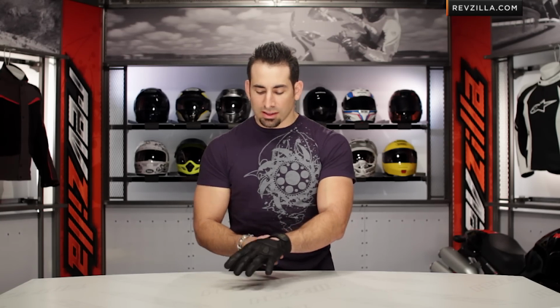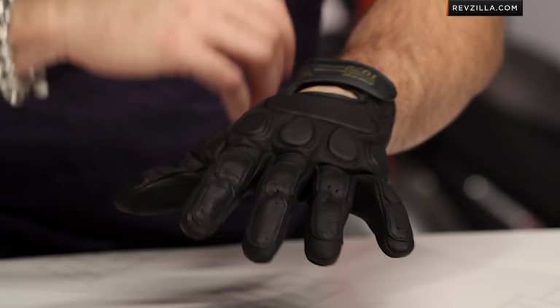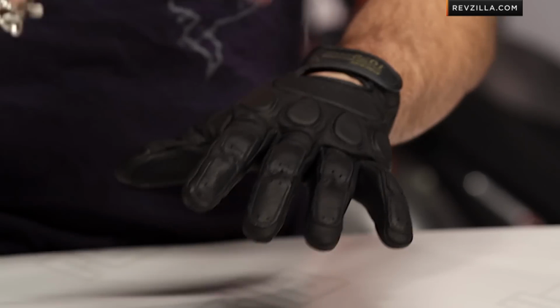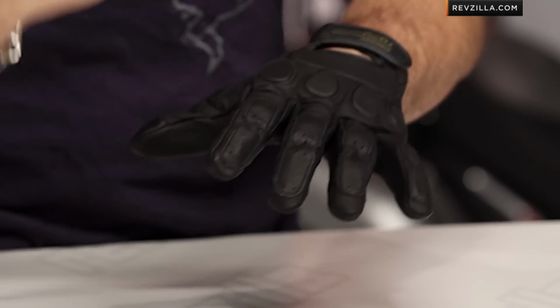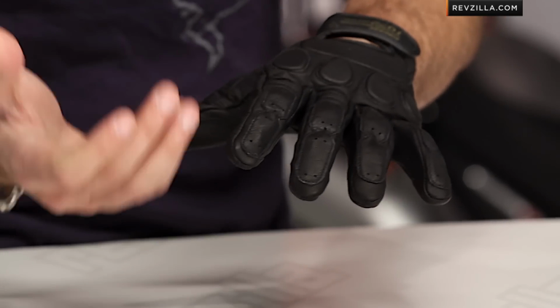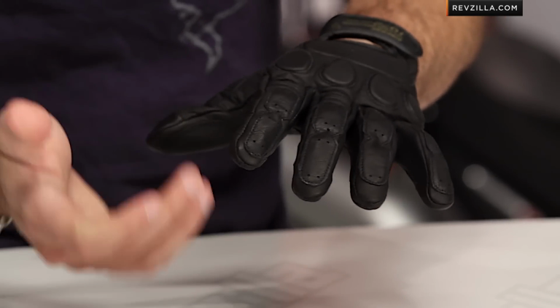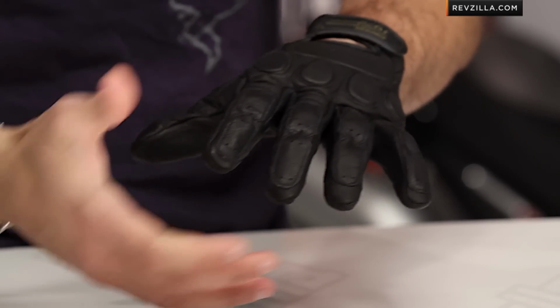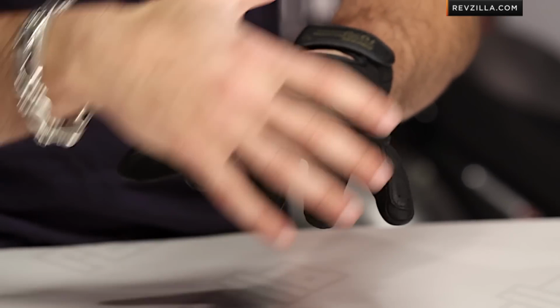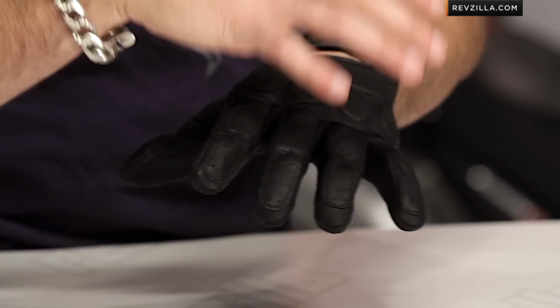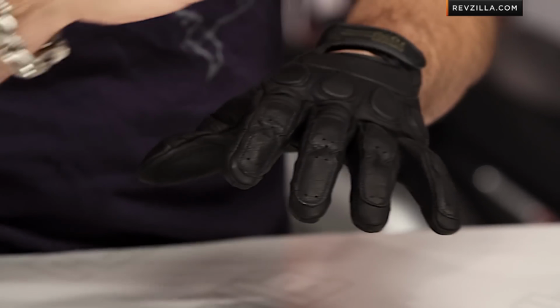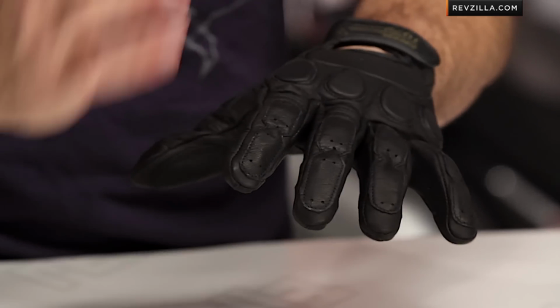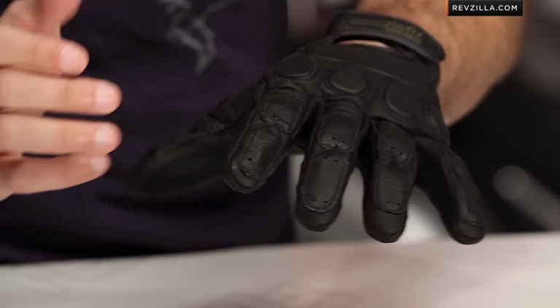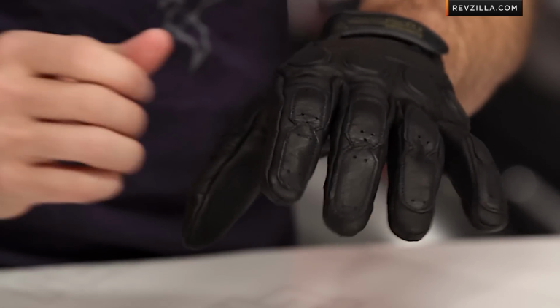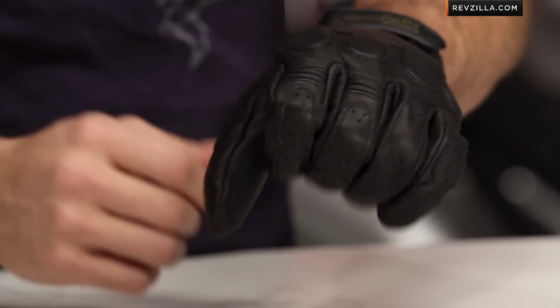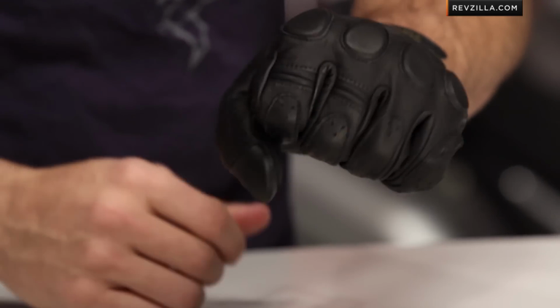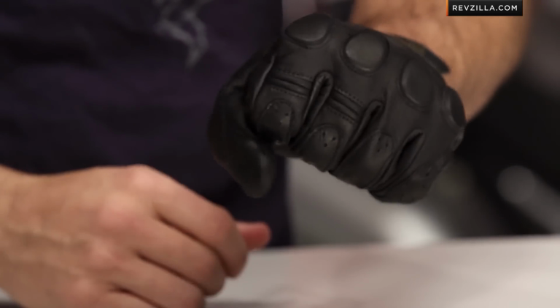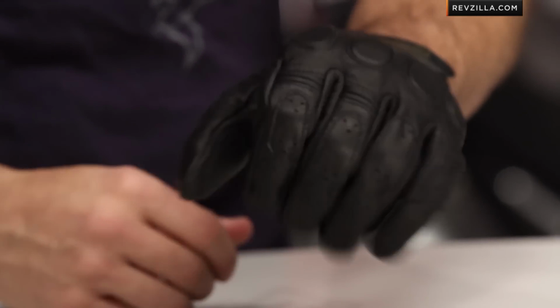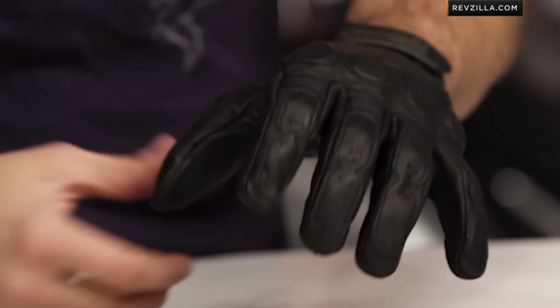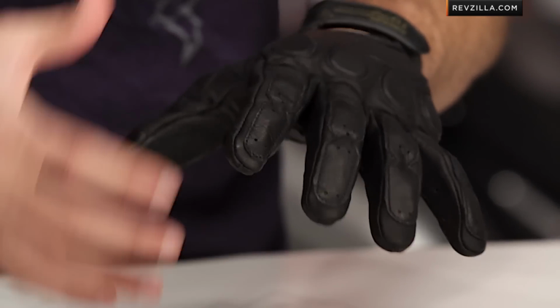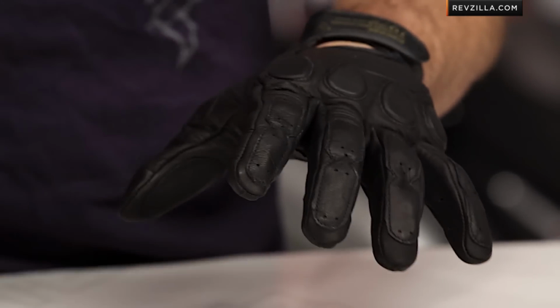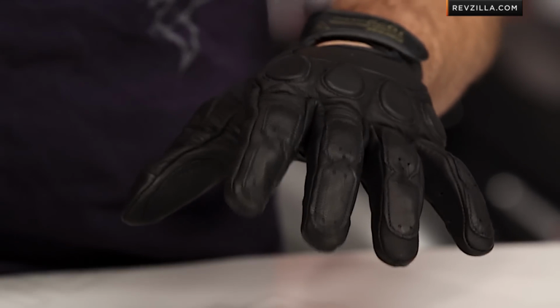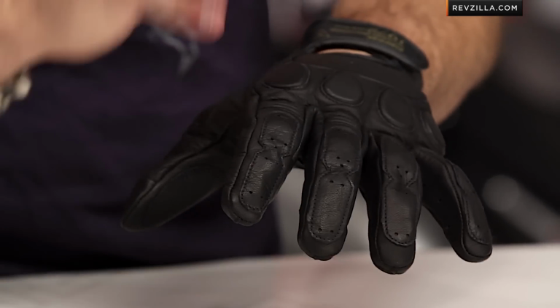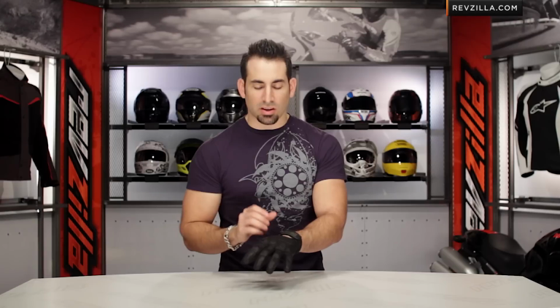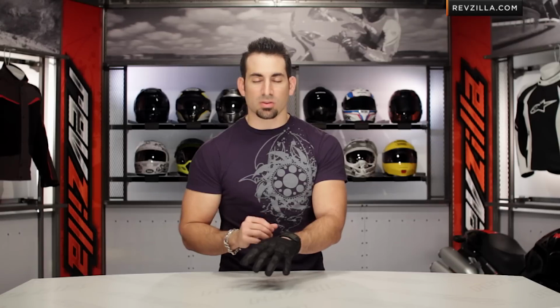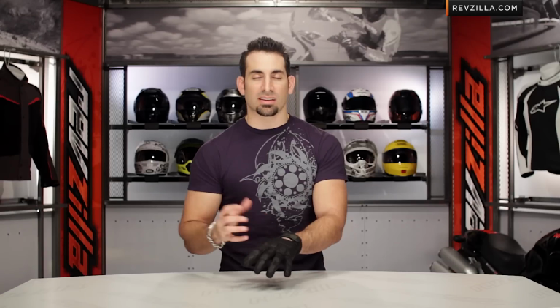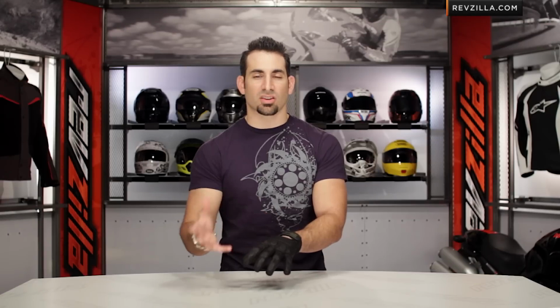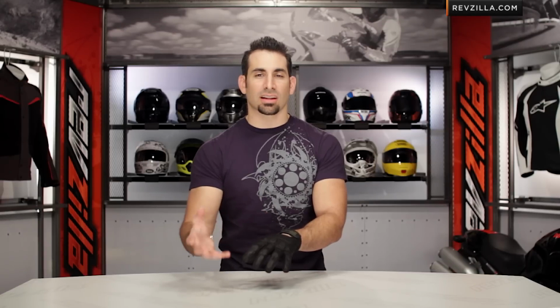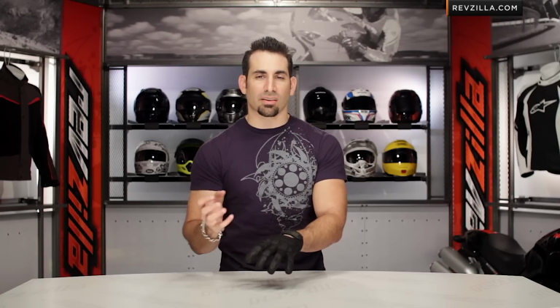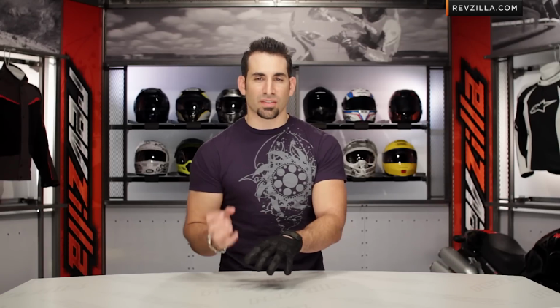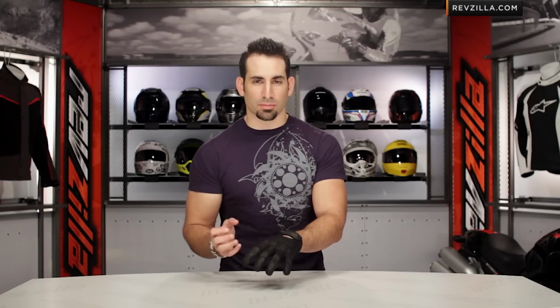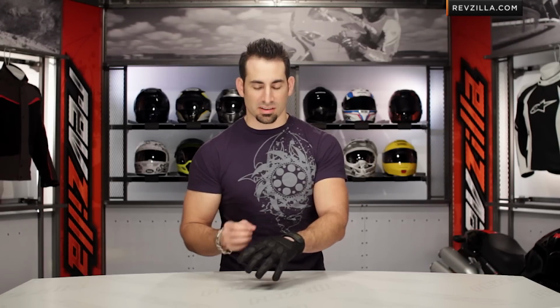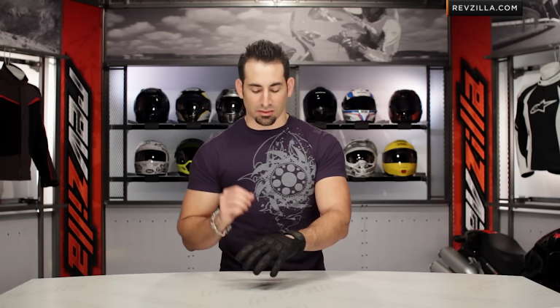If we look at the construction, it's going to be leather — very stylish — but it's really going to be goatskin, so you're going to get a lot of feel from this glove.